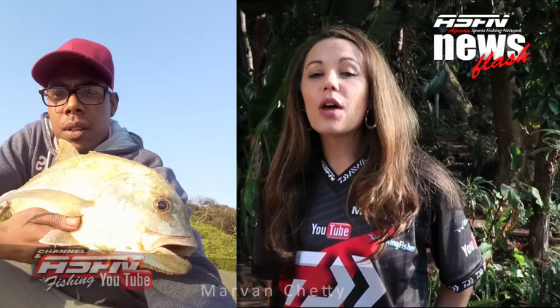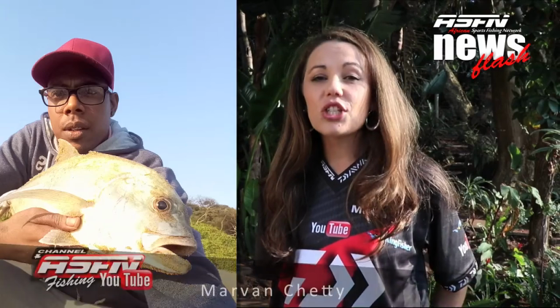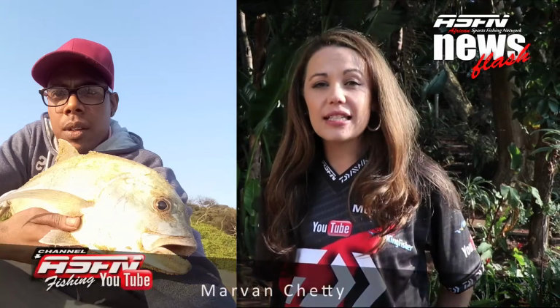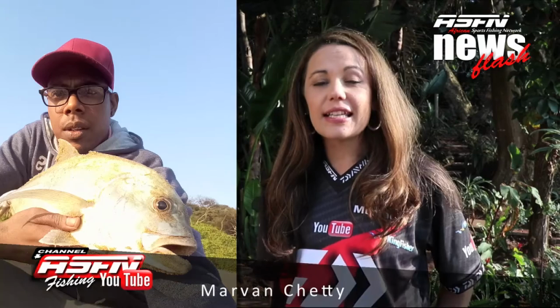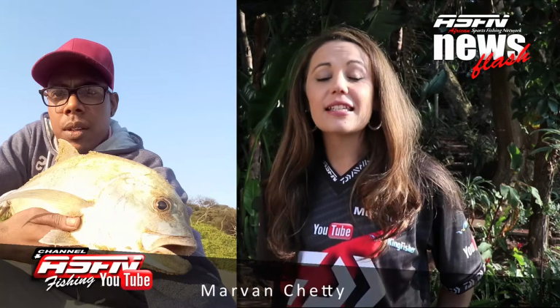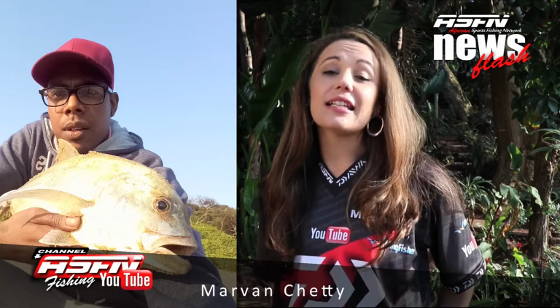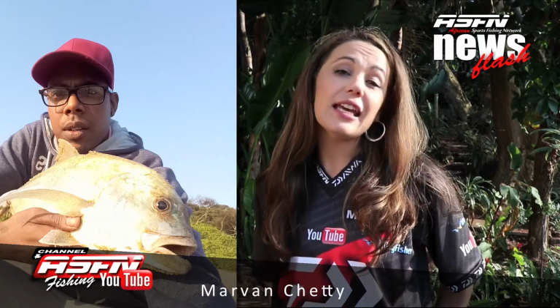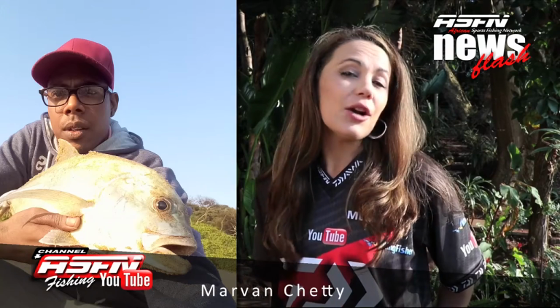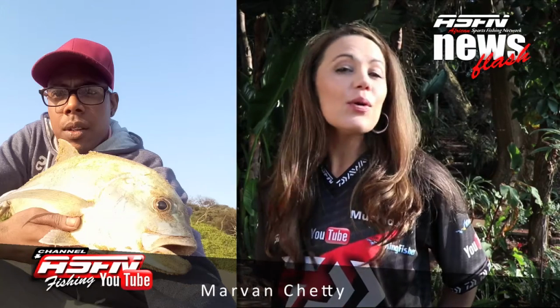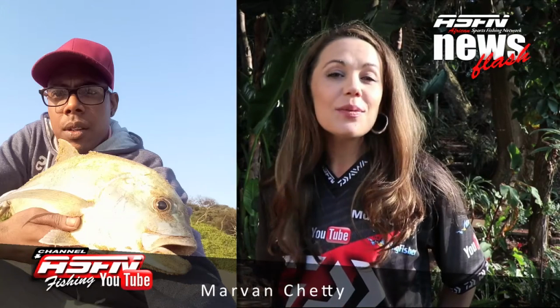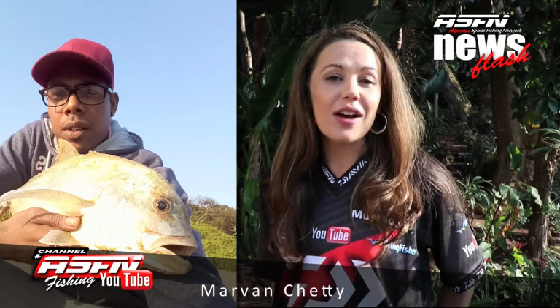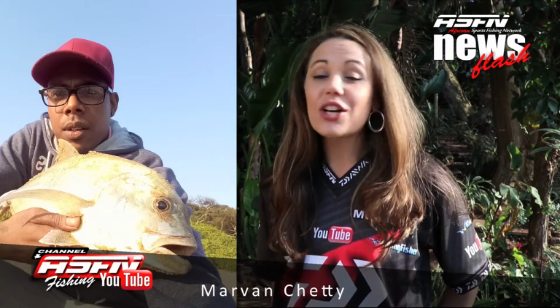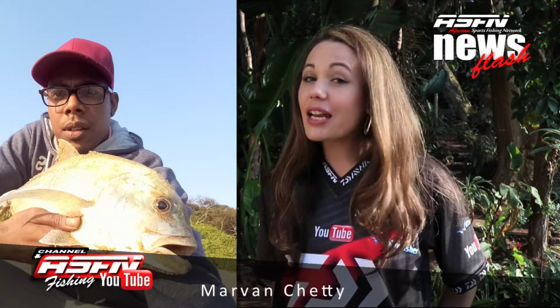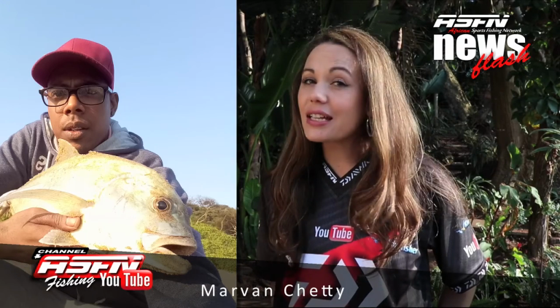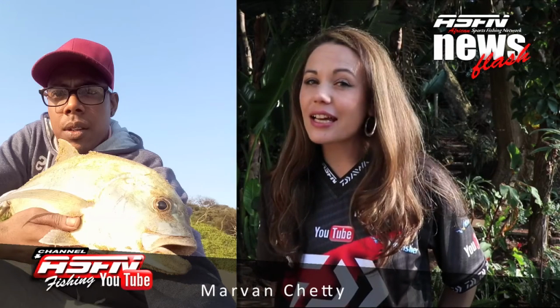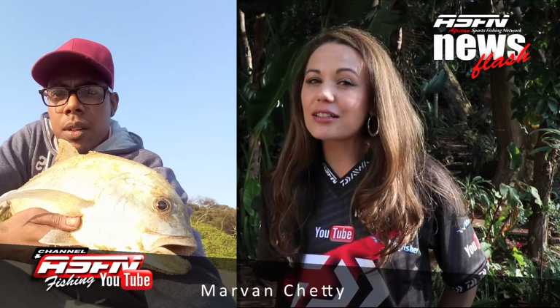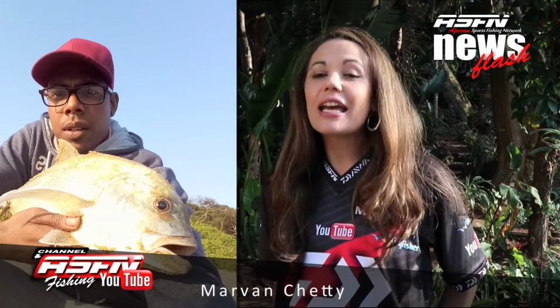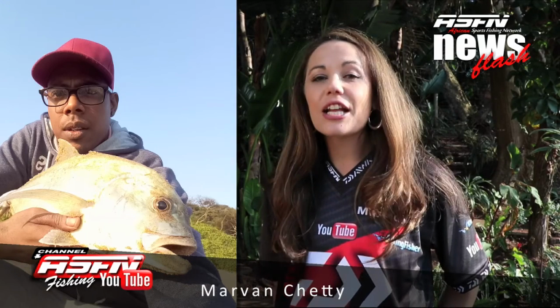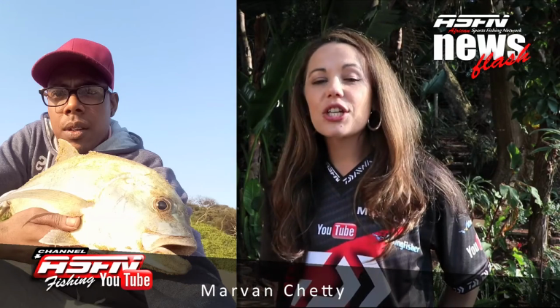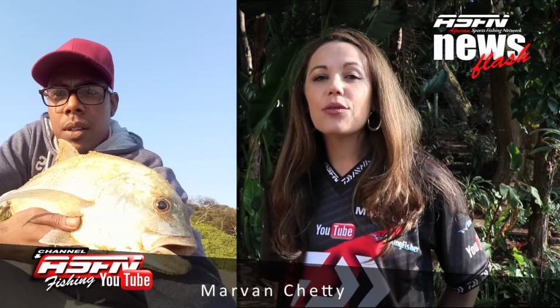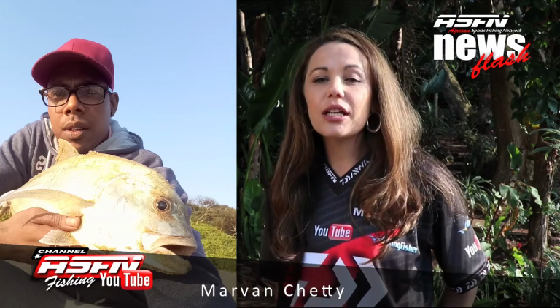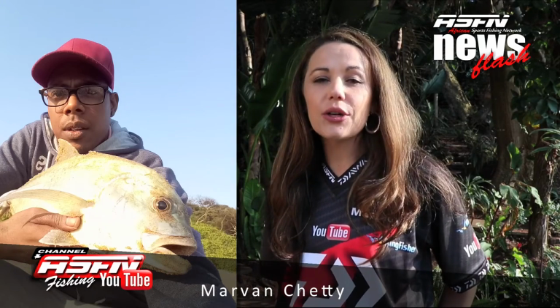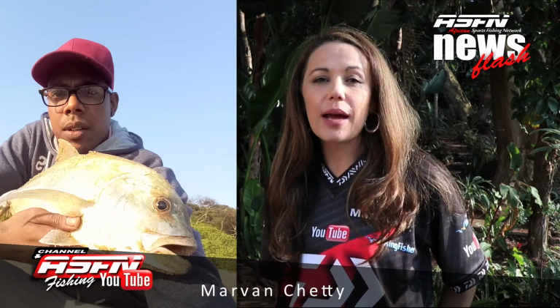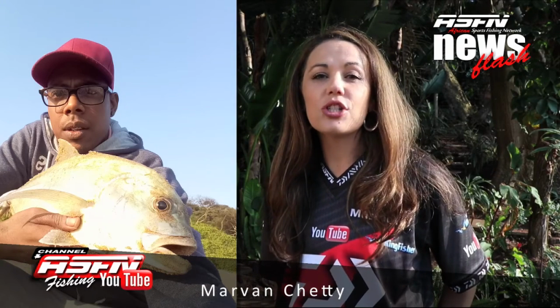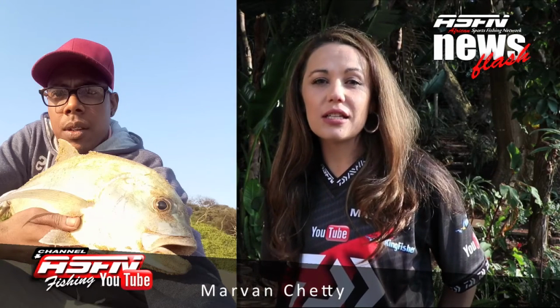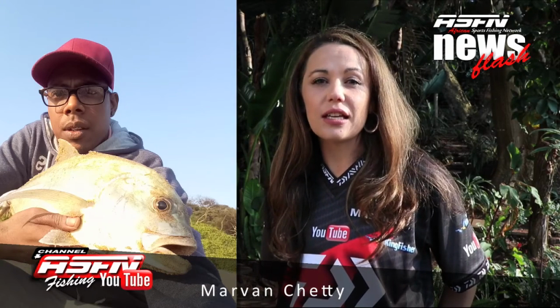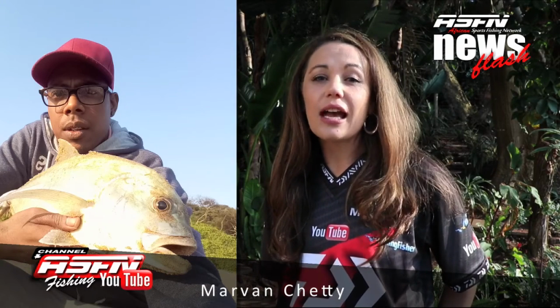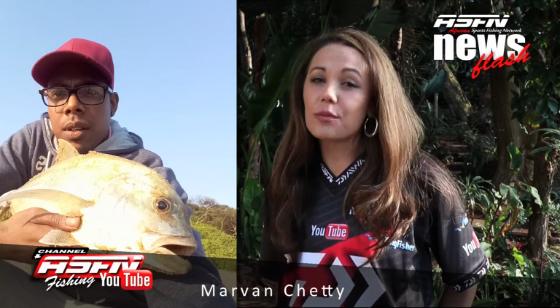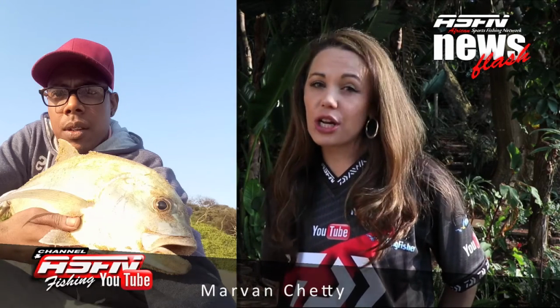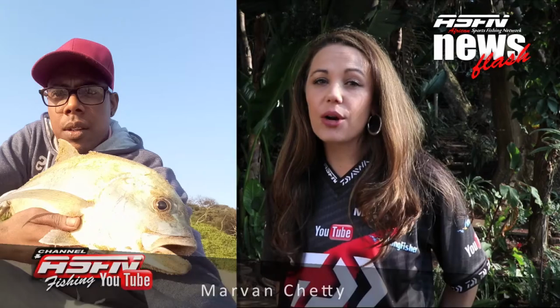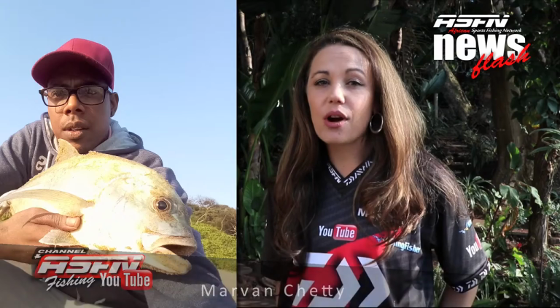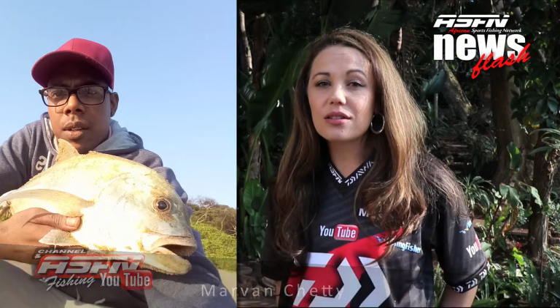Martin Chetty tells us that he had an awesome fight on the live tackle catching a three kilogram GT at Umschlanga Rocks.